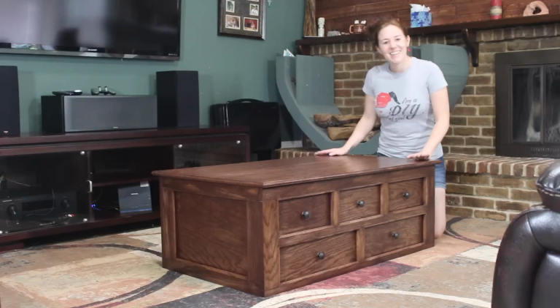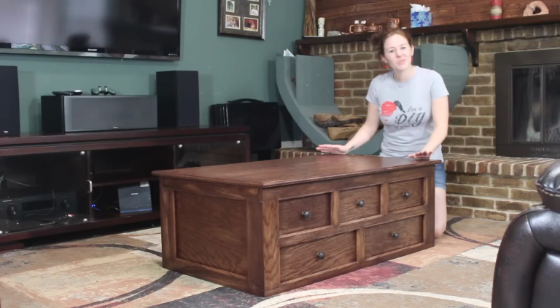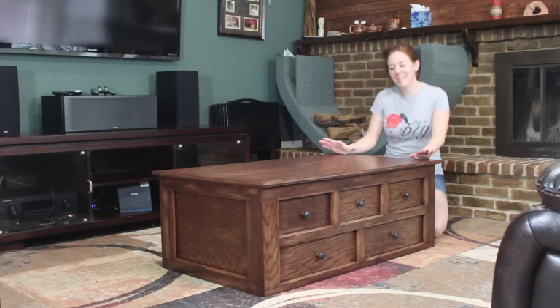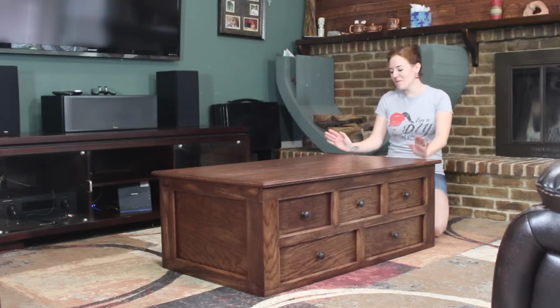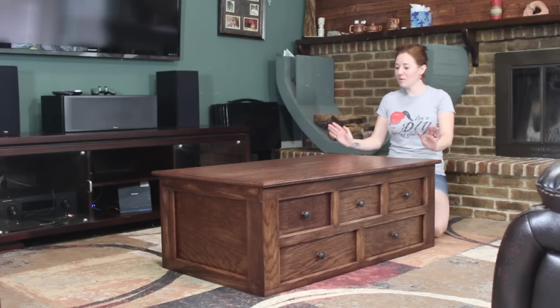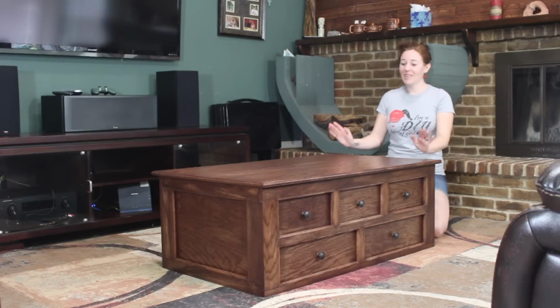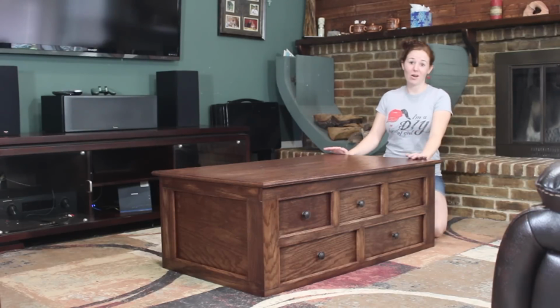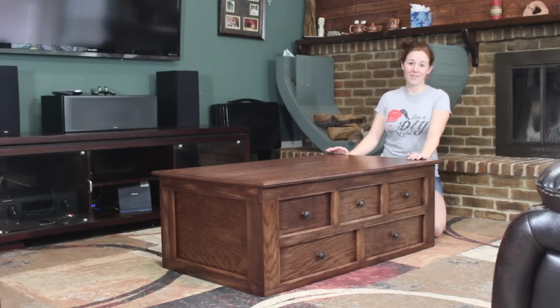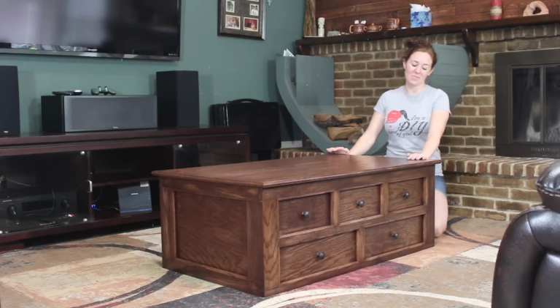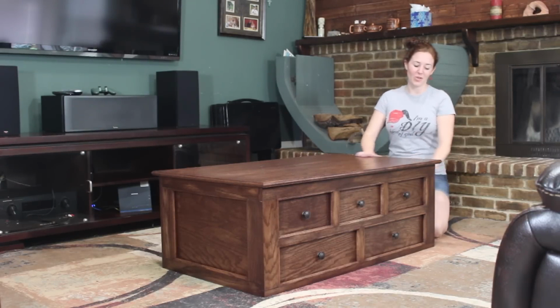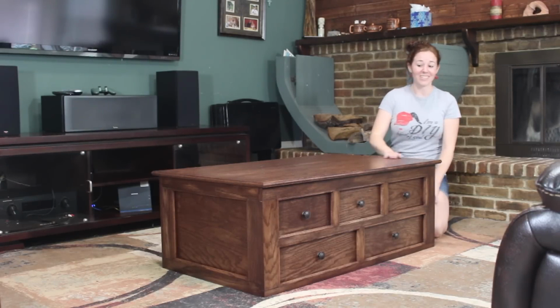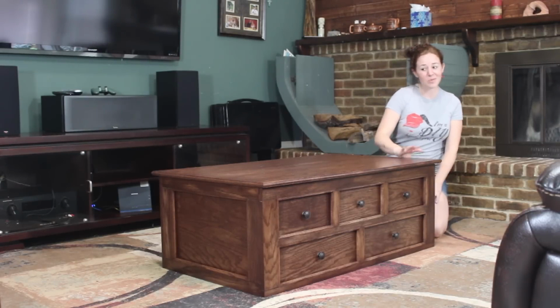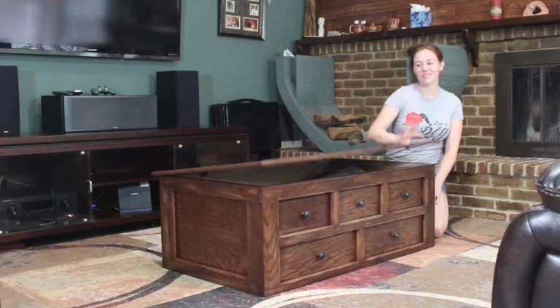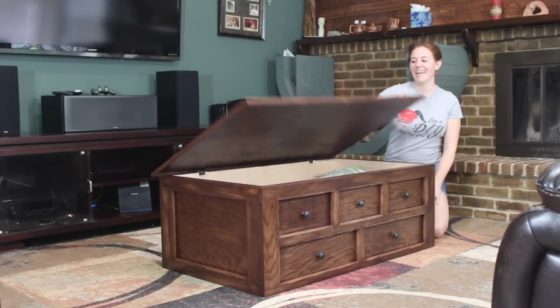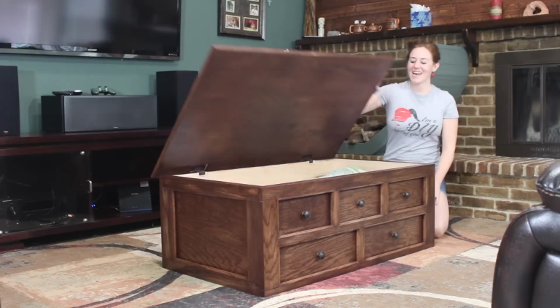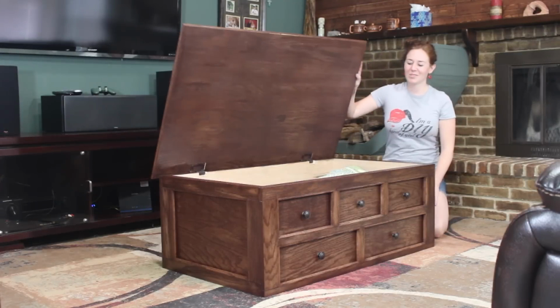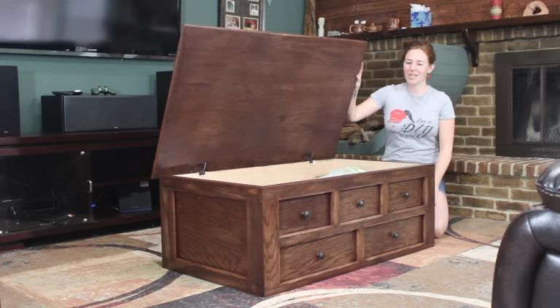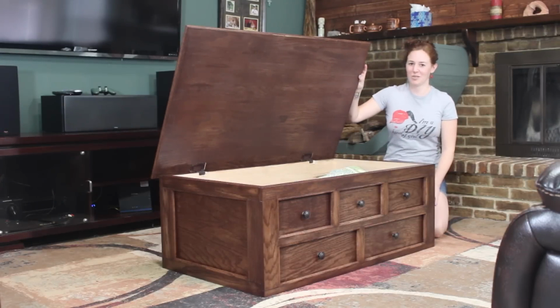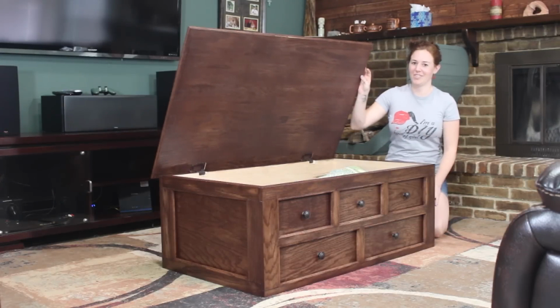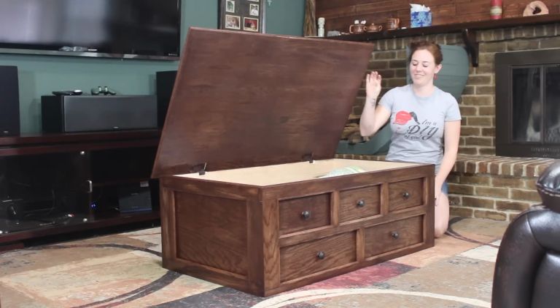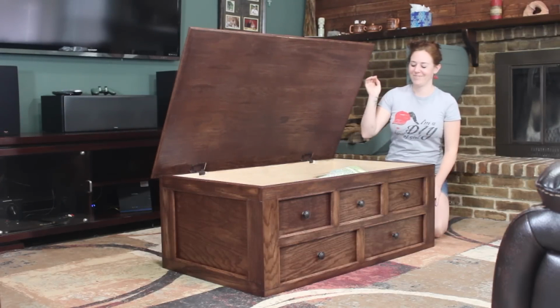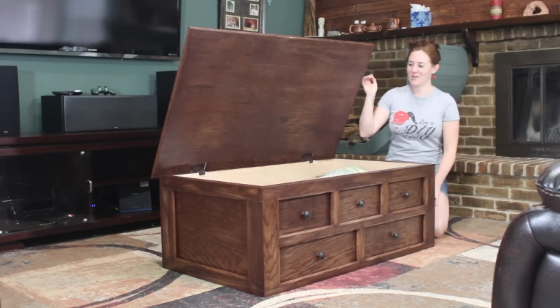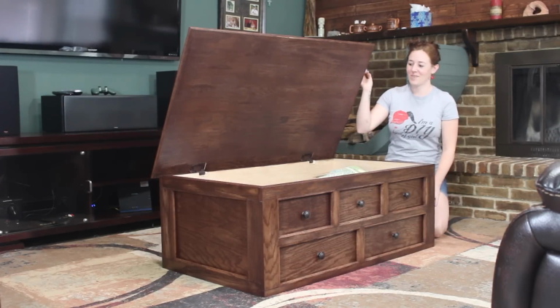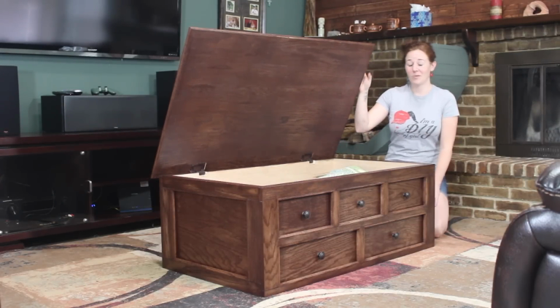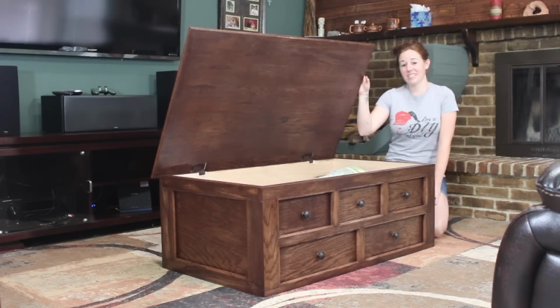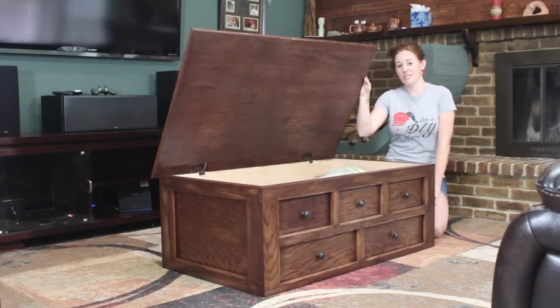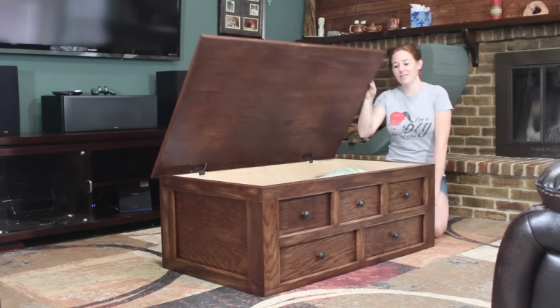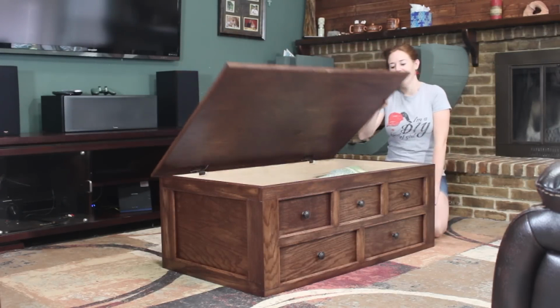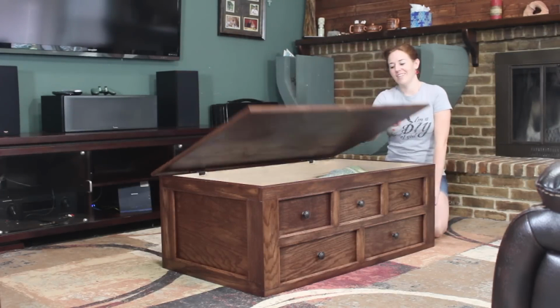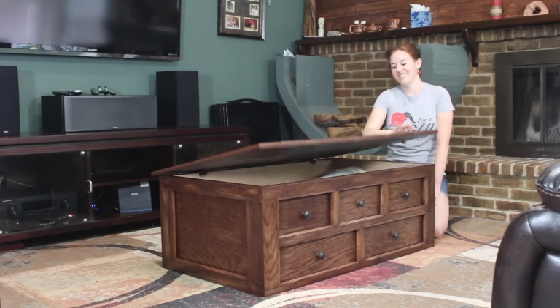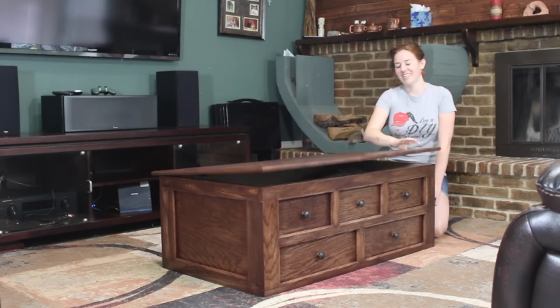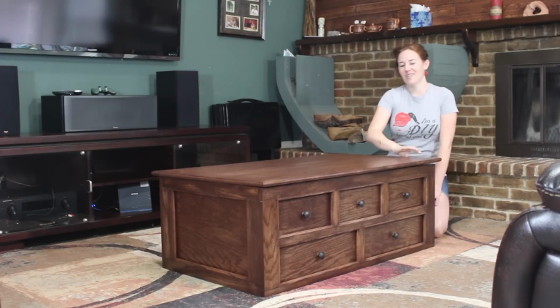This week I'm going to be building this coffee table that doubles as blanket storage. If you want to see how I do it, stick around.